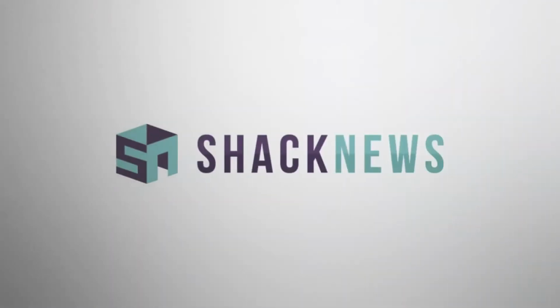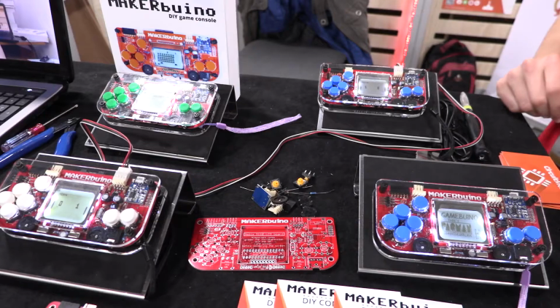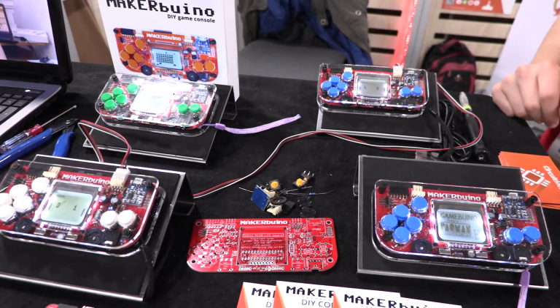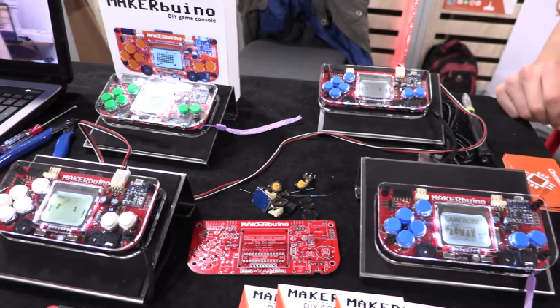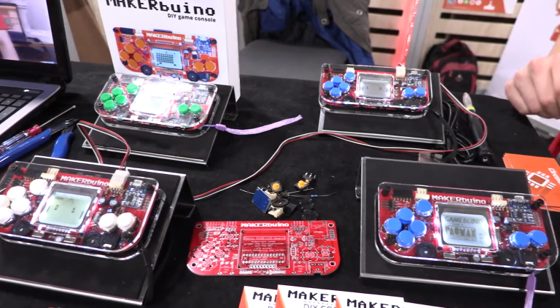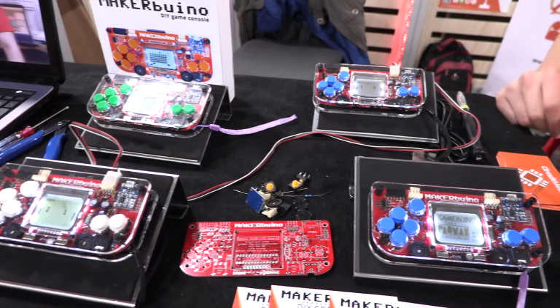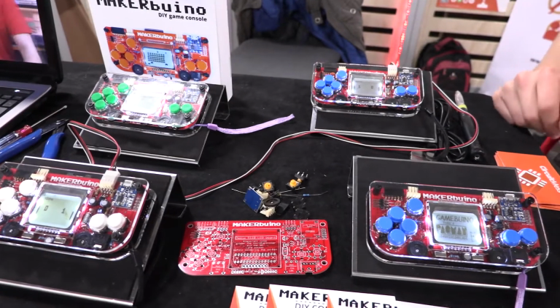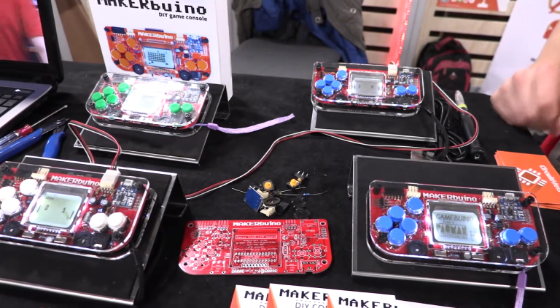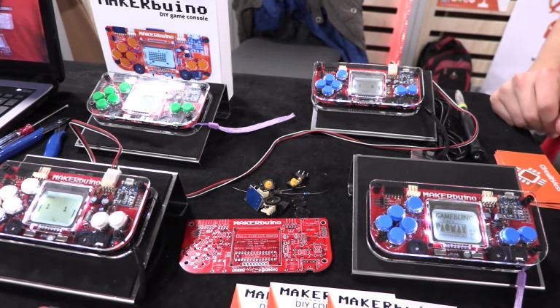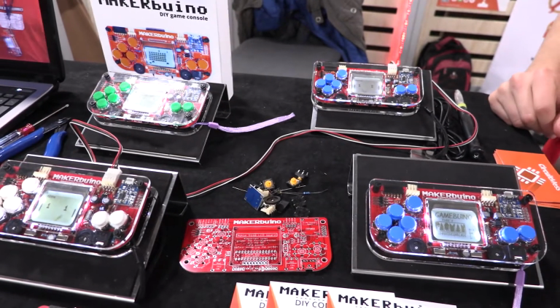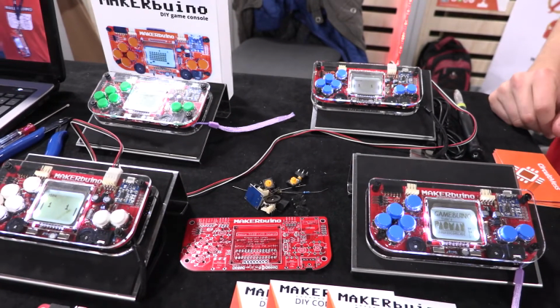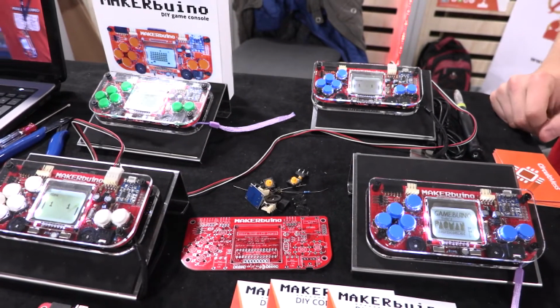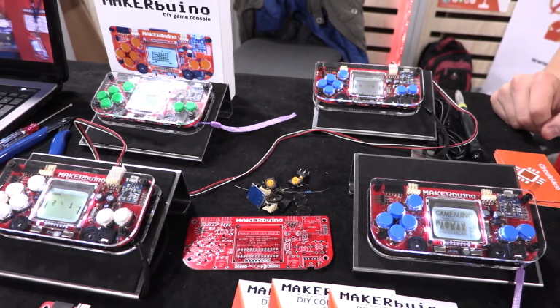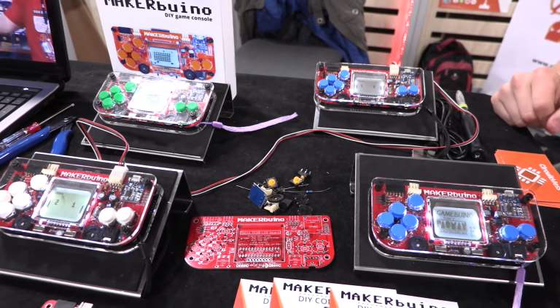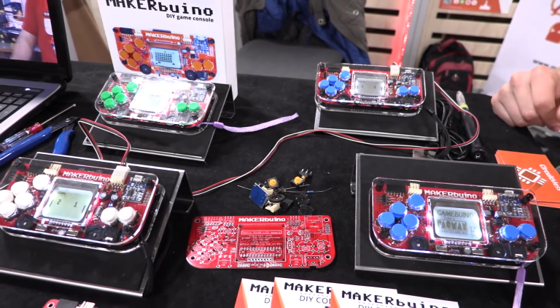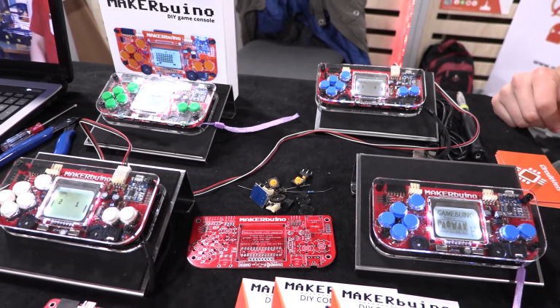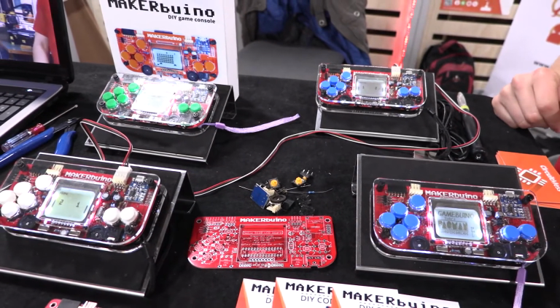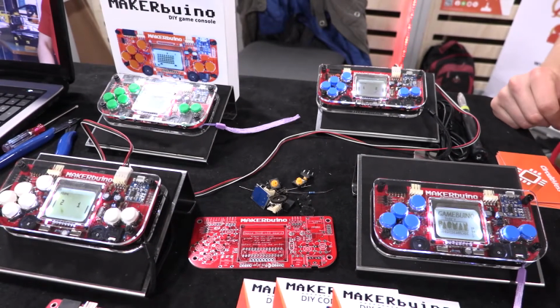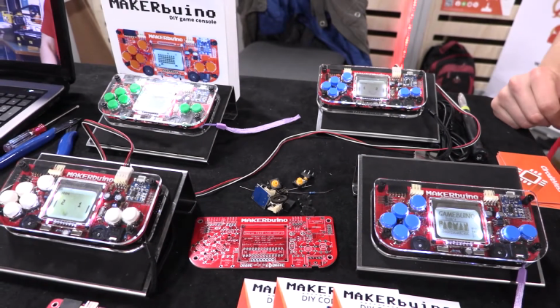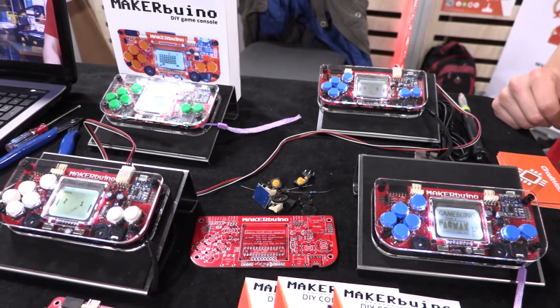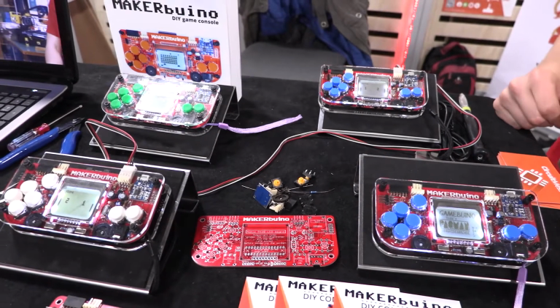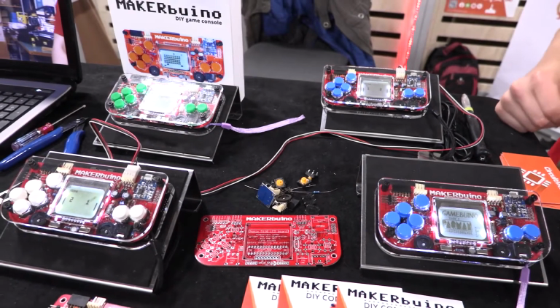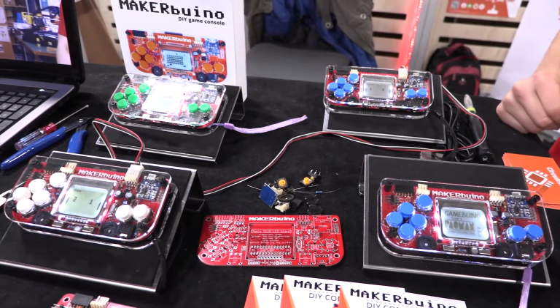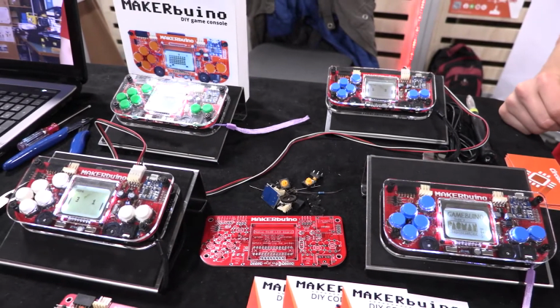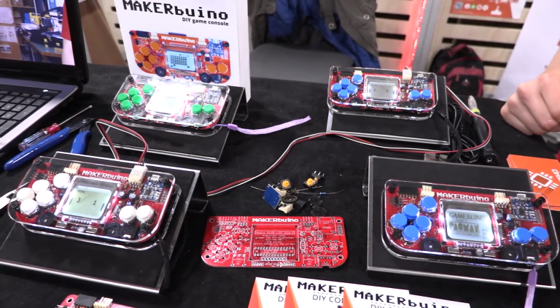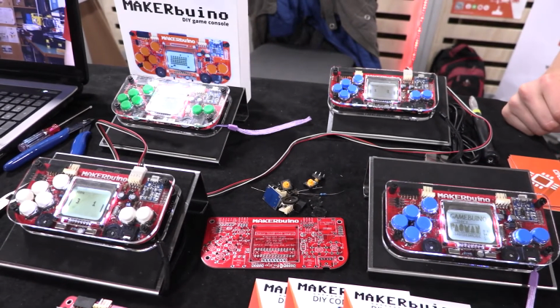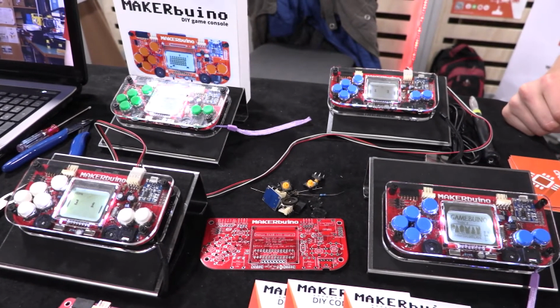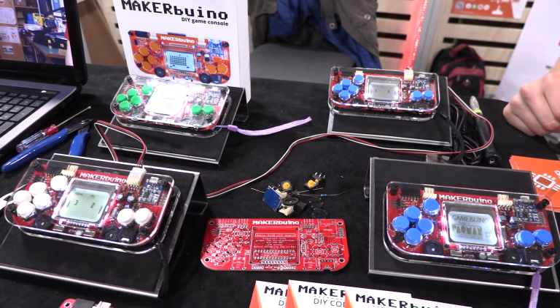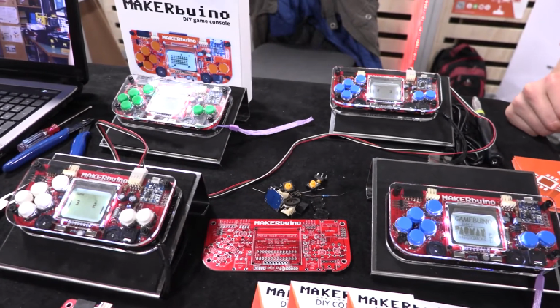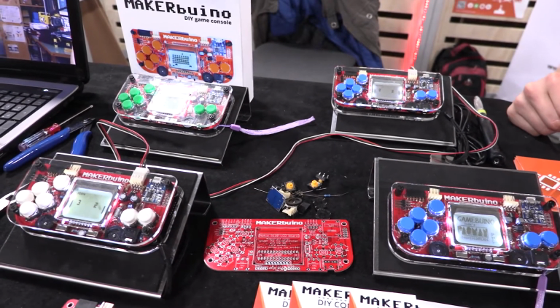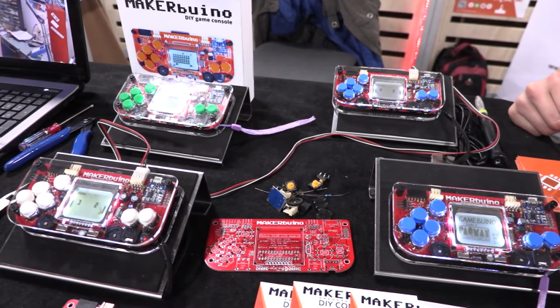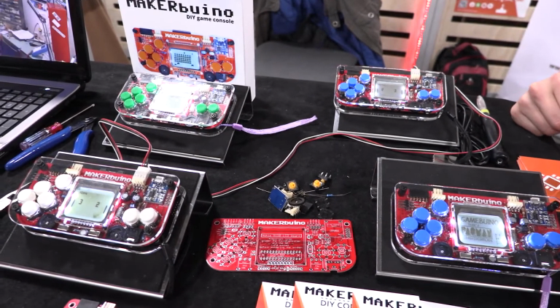My name is Albert, I'm 19, I'm from Croatia and I'm trying to make a living out of selling Gameboys.